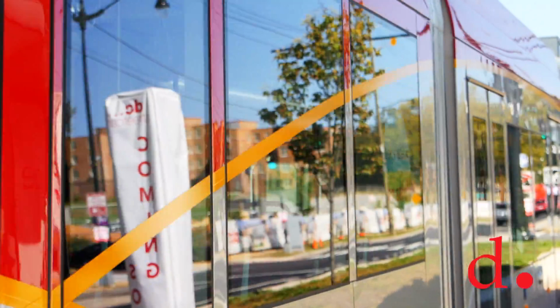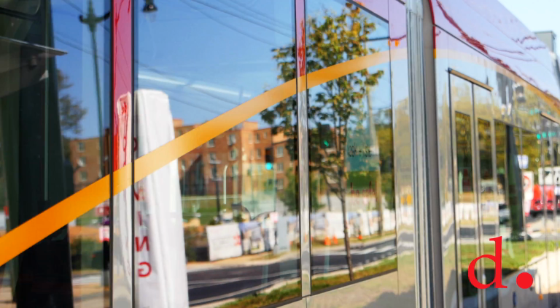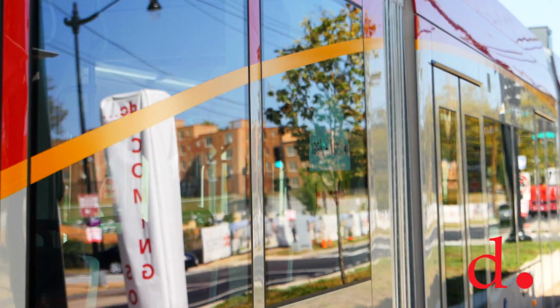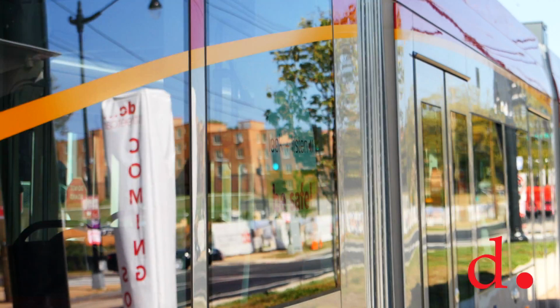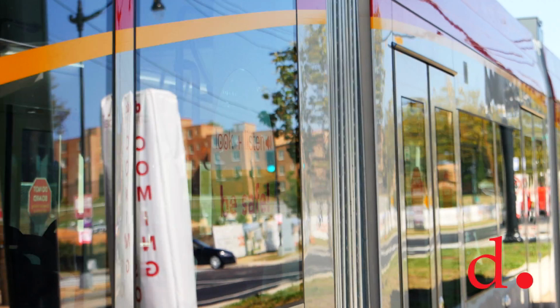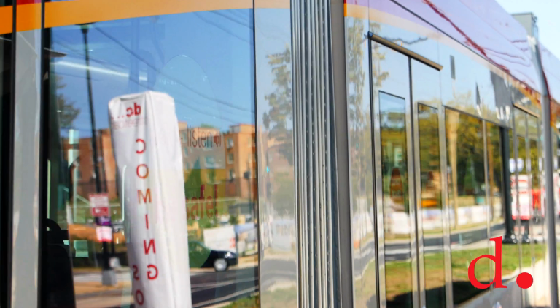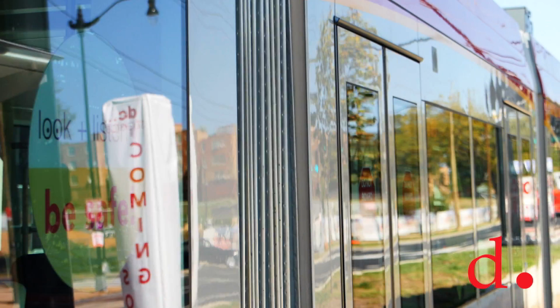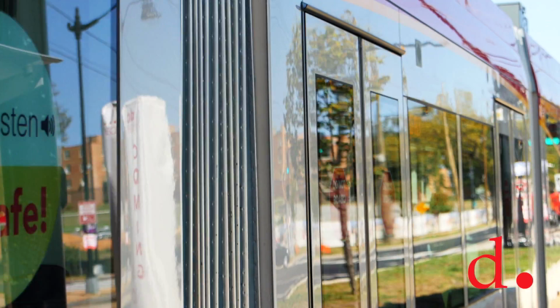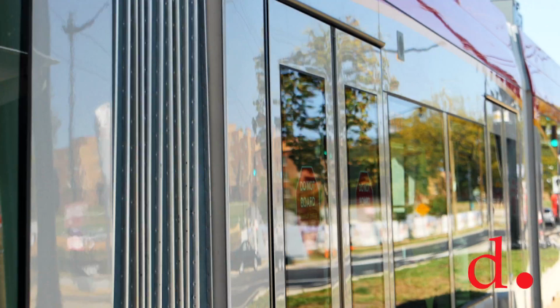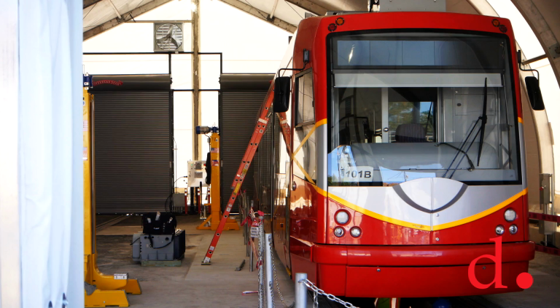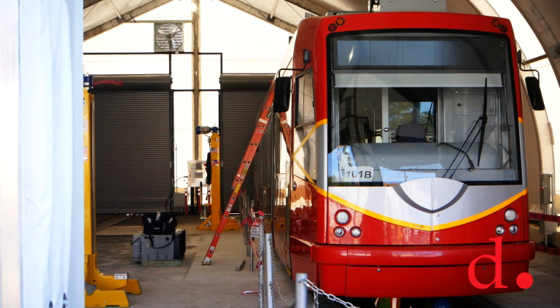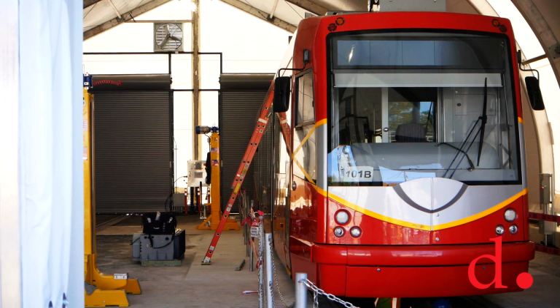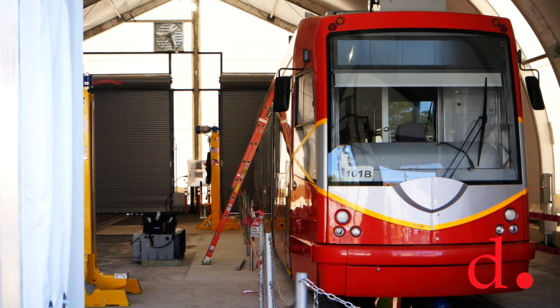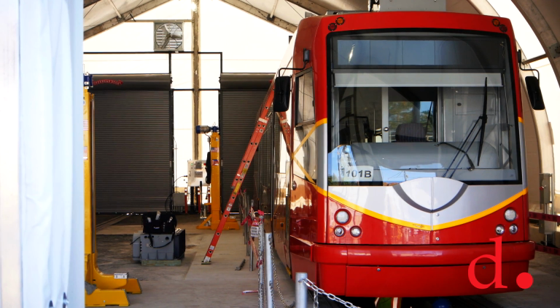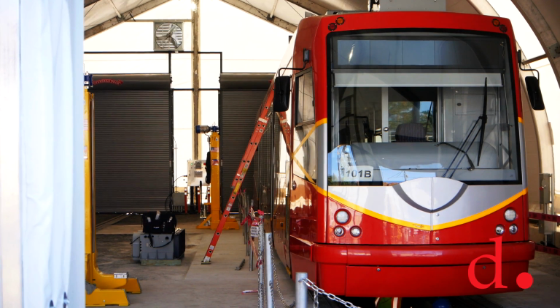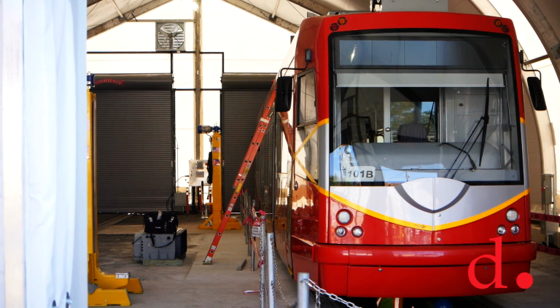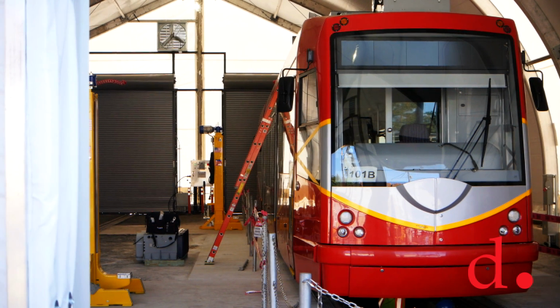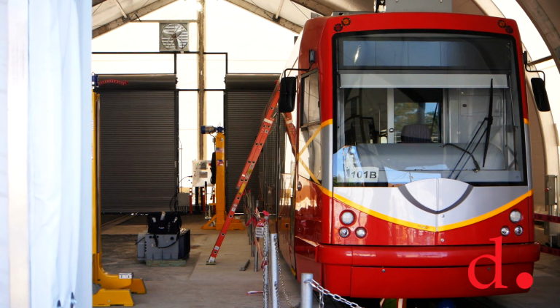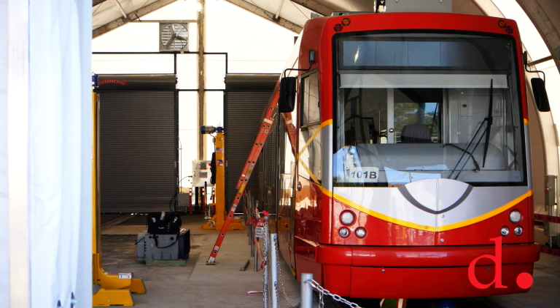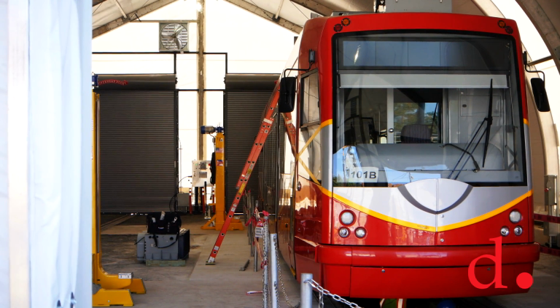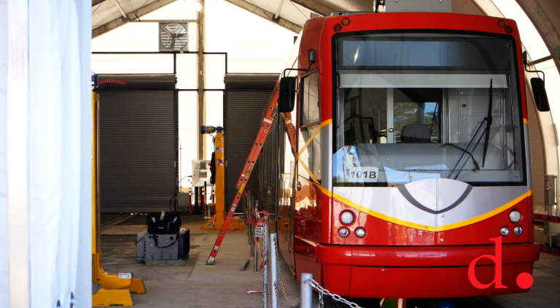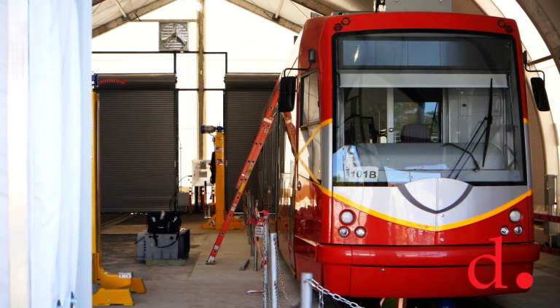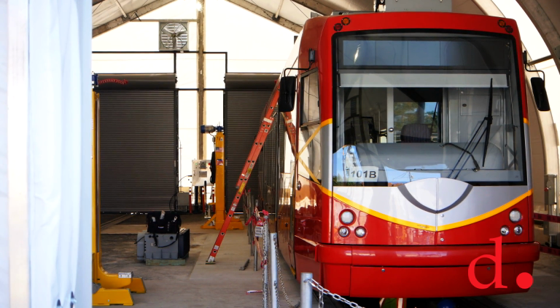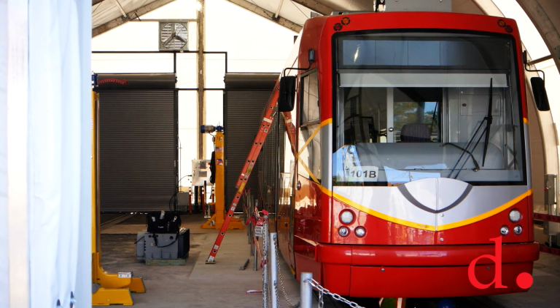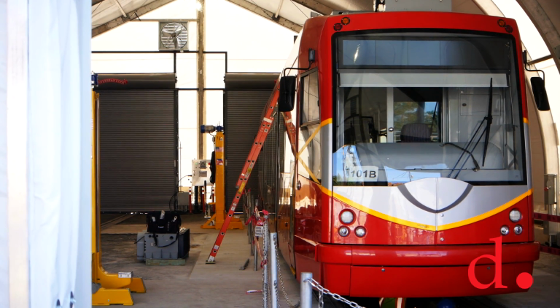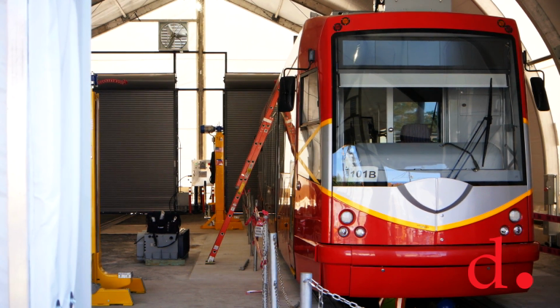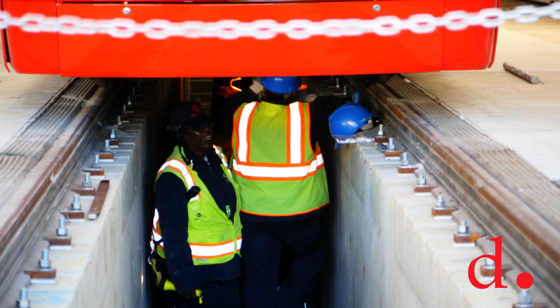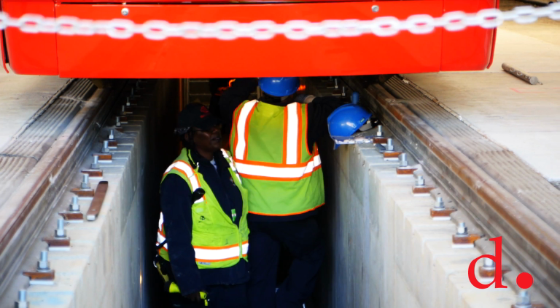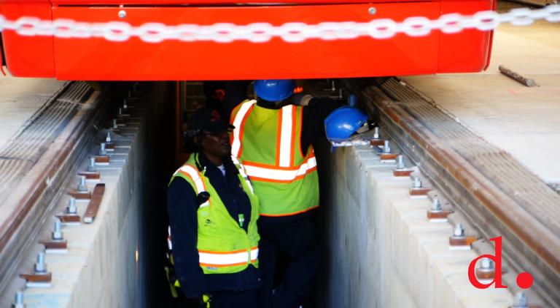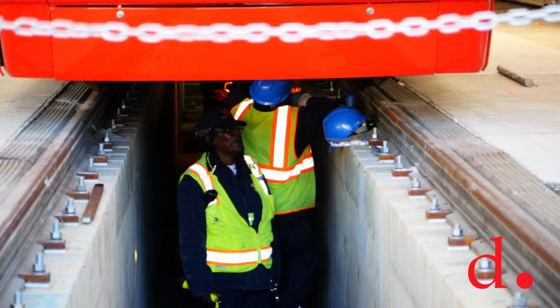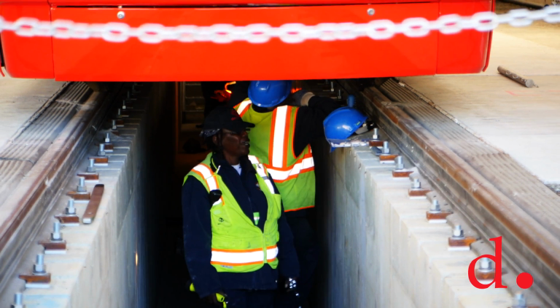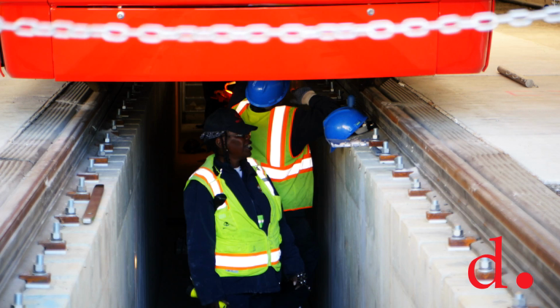After the cars come in, we take a look at them, bring them up in the pits, make sure they're okay, and then we can send them out.